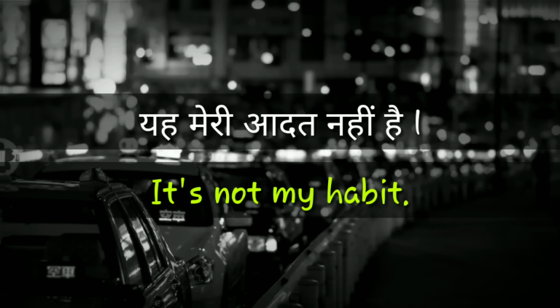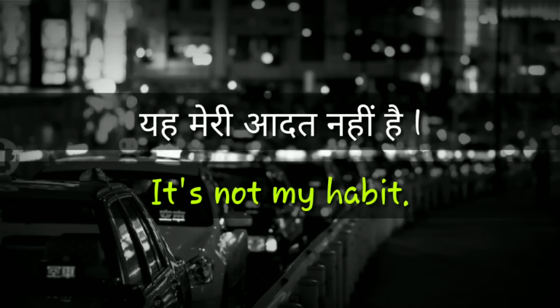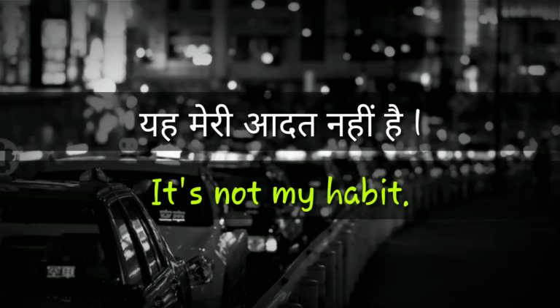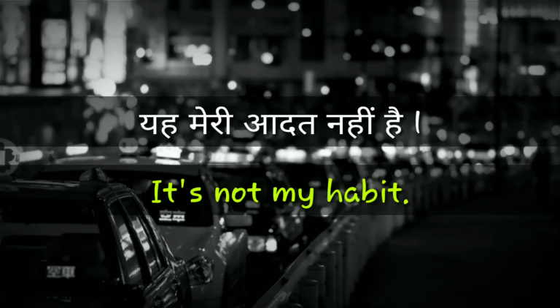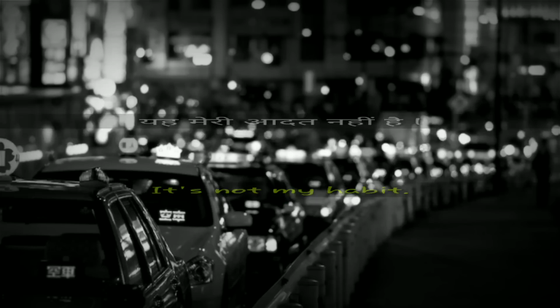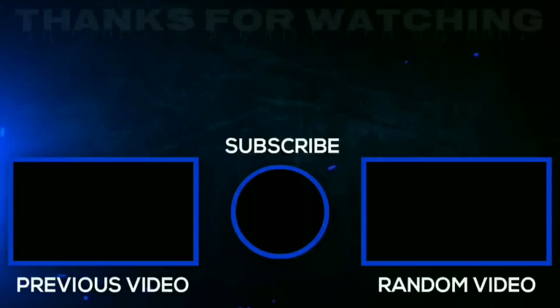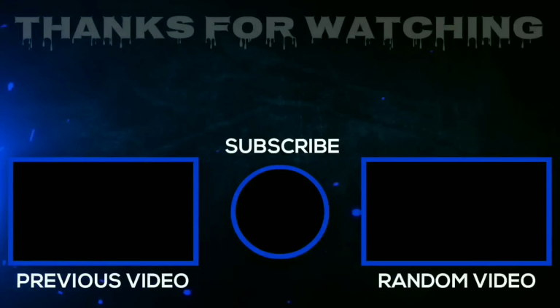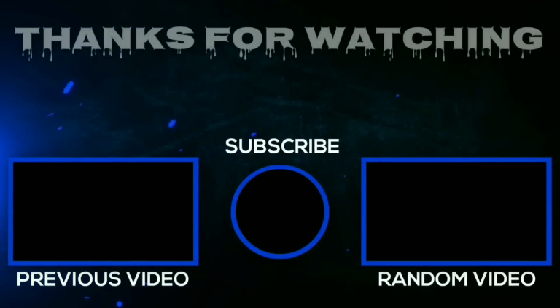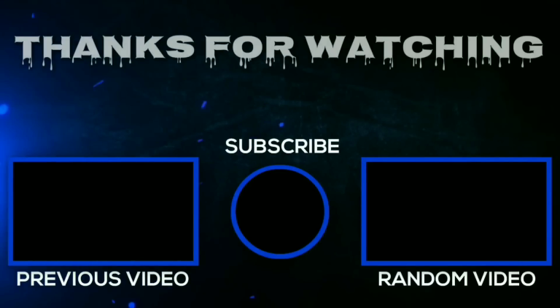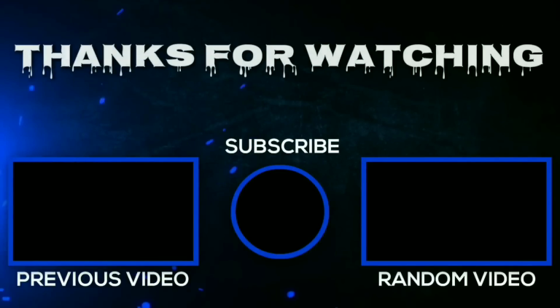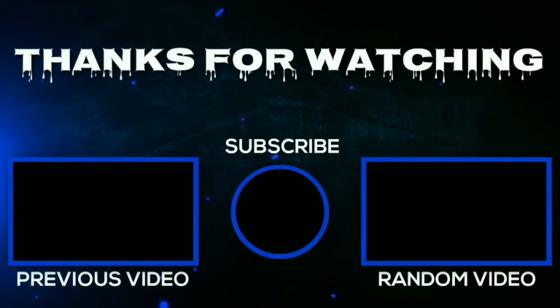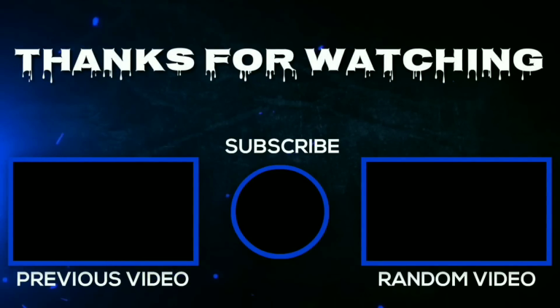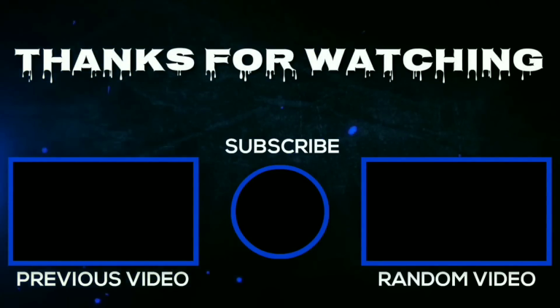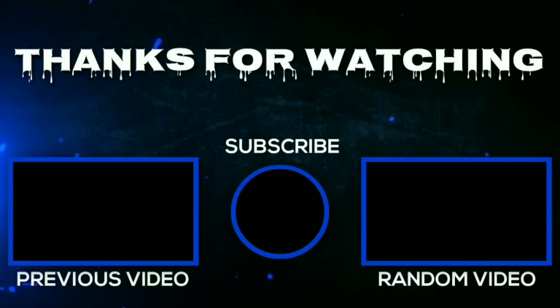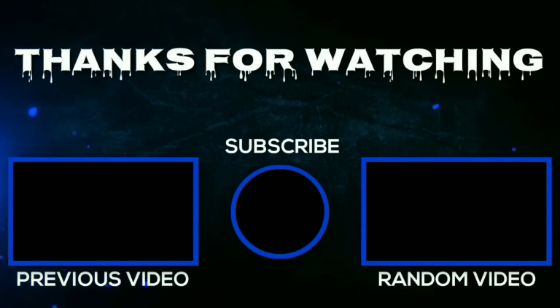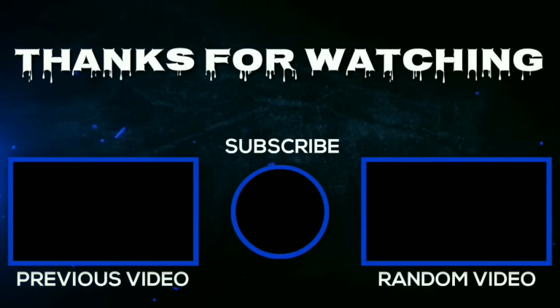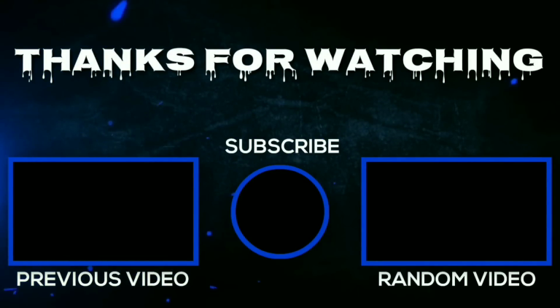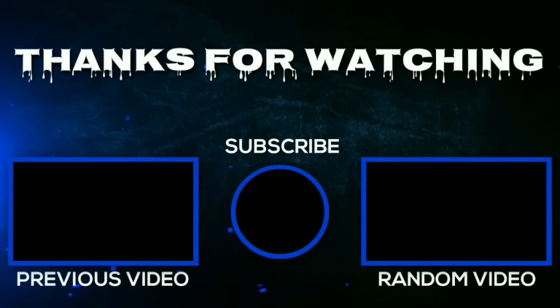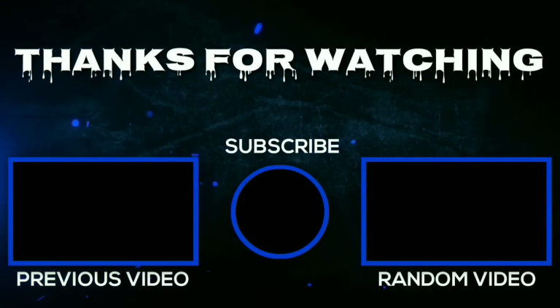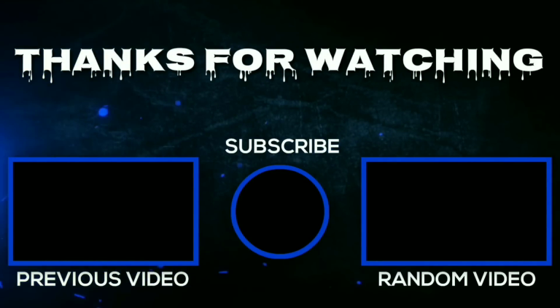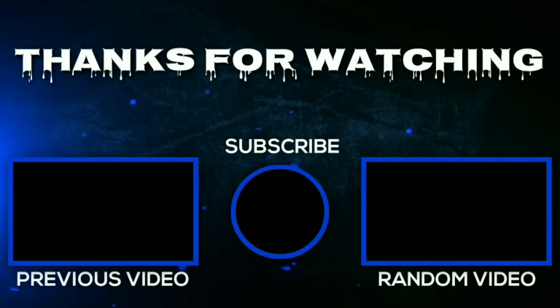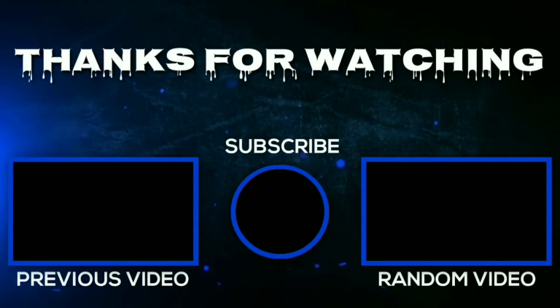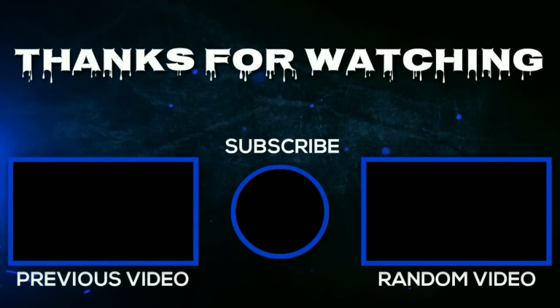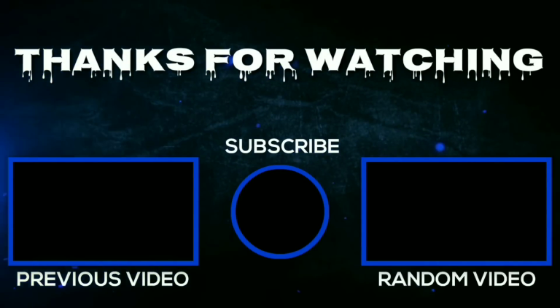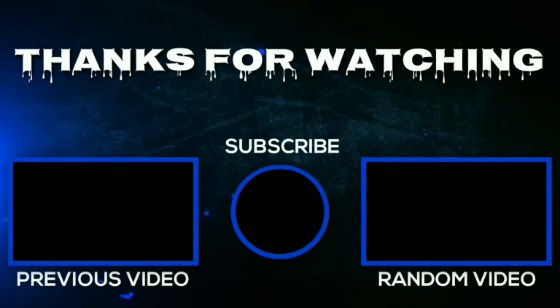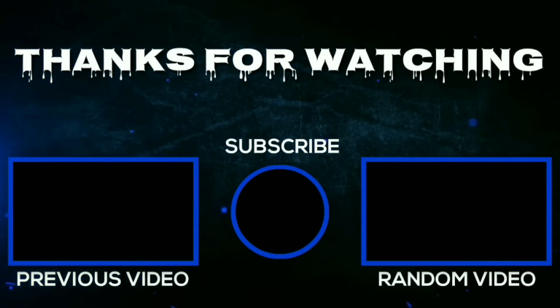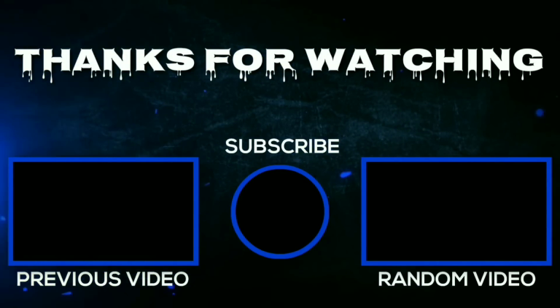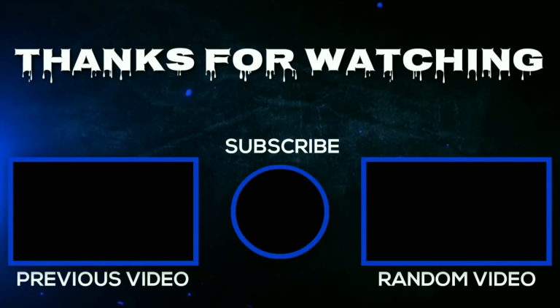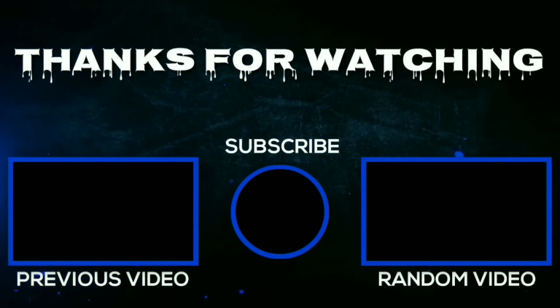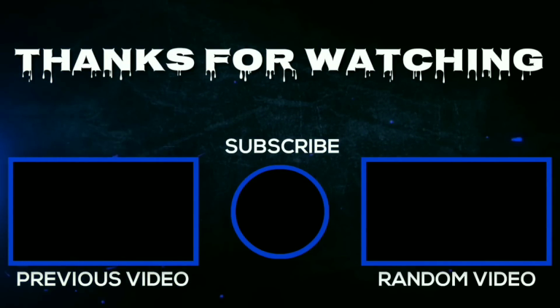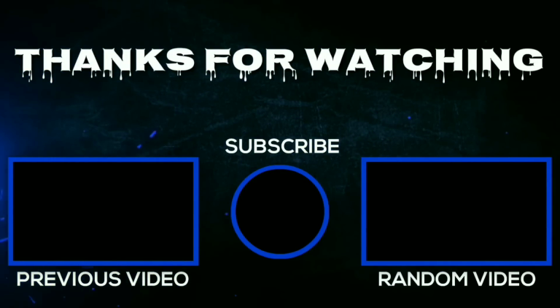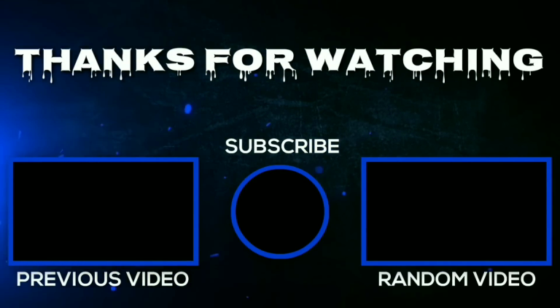So that's it guys for this video. I hope you enjoyed. Thanks for watching this video, friends. Jai Hind!